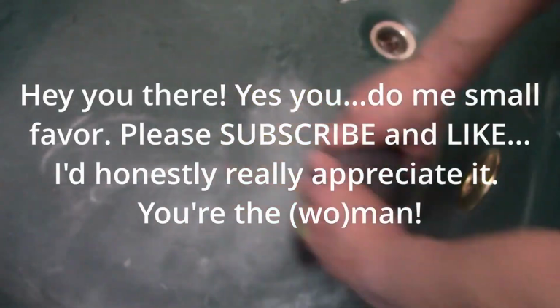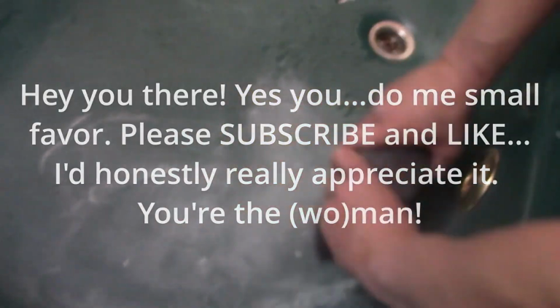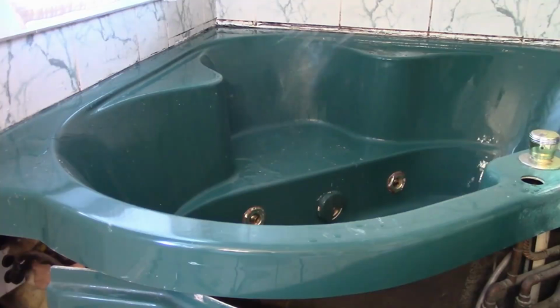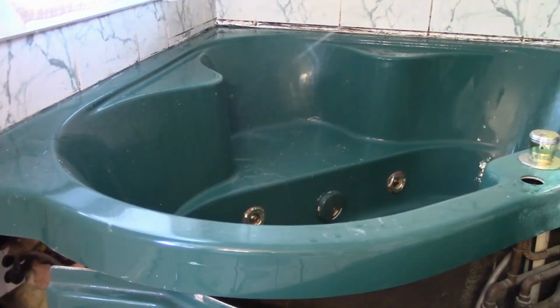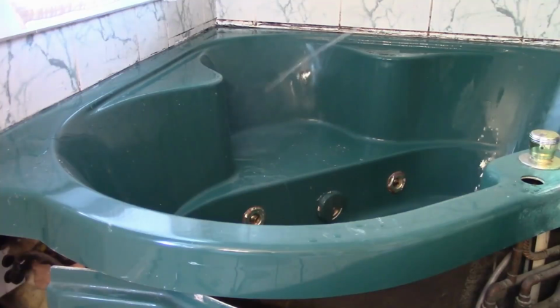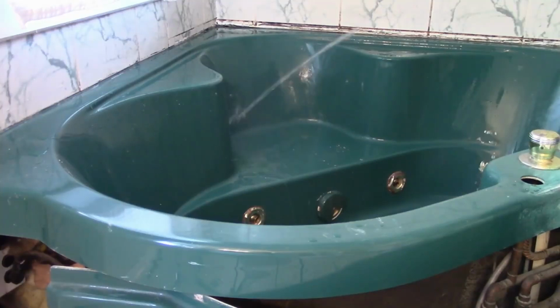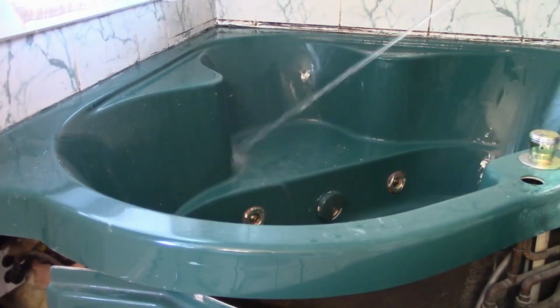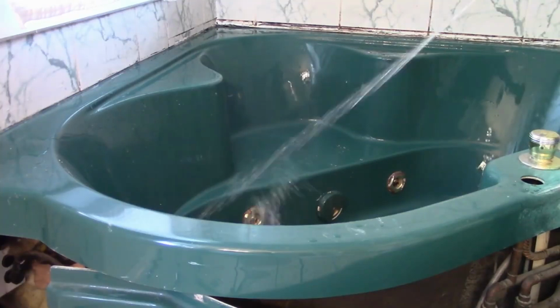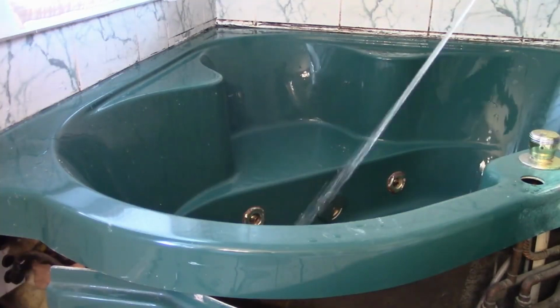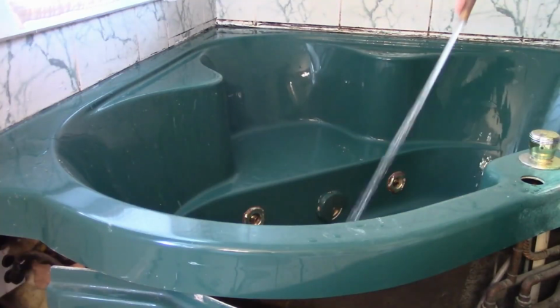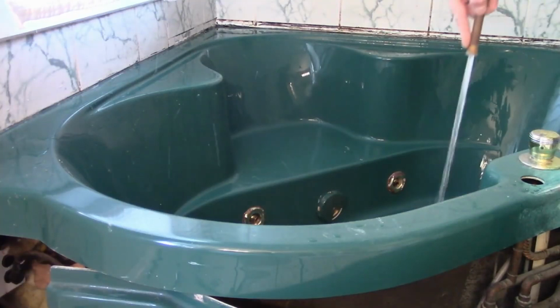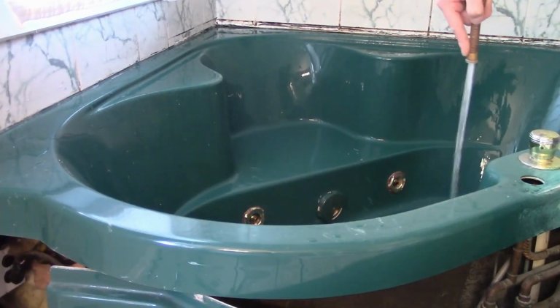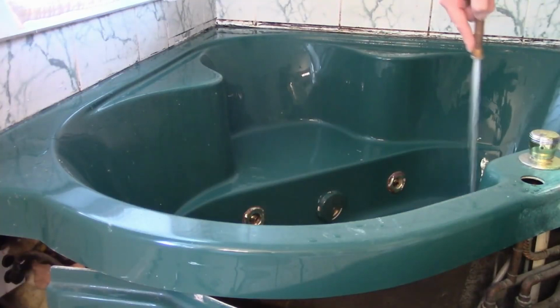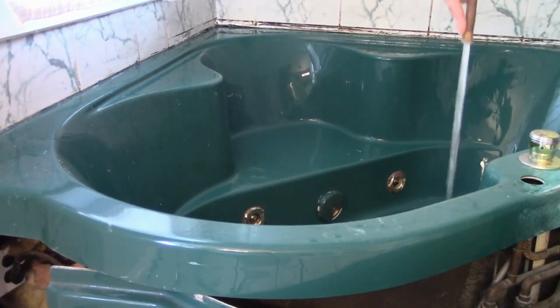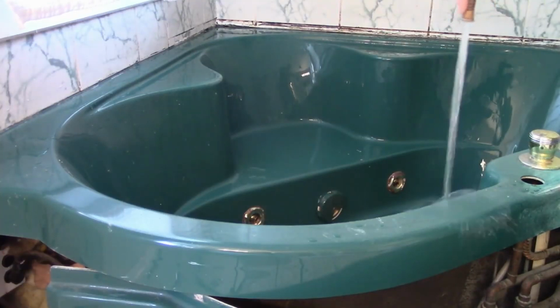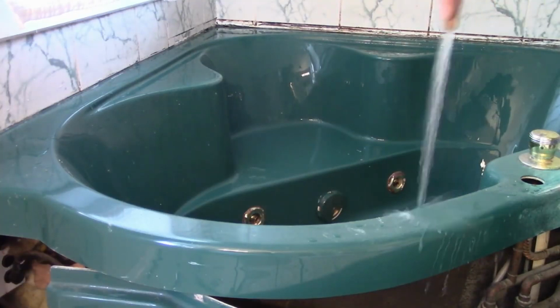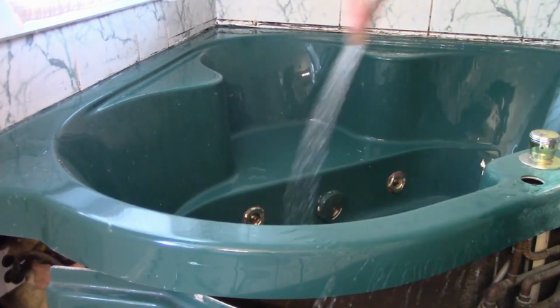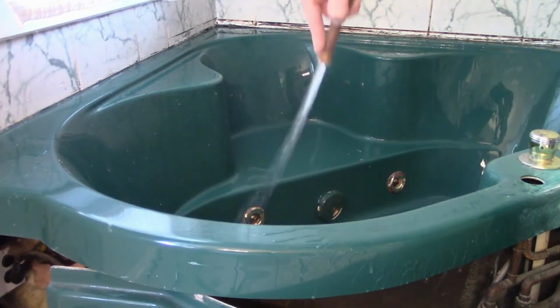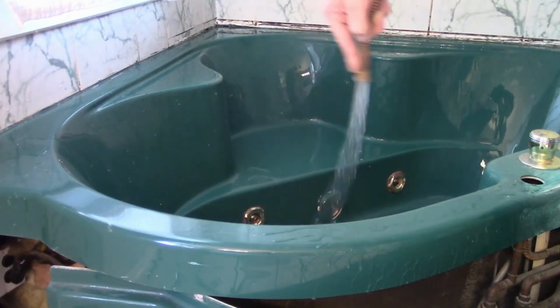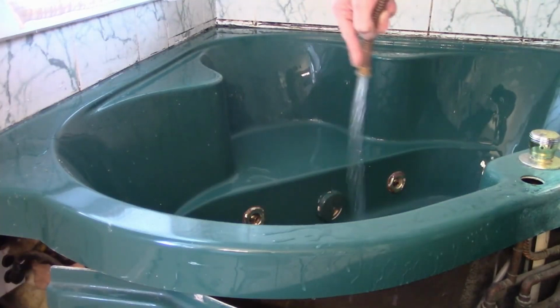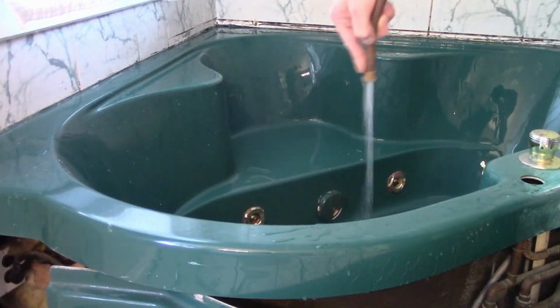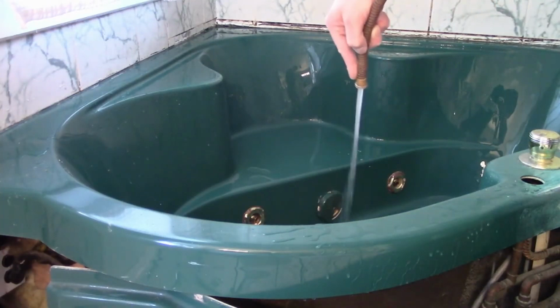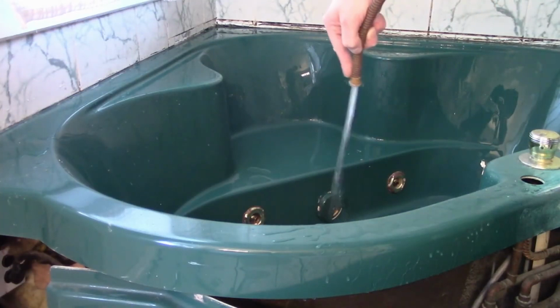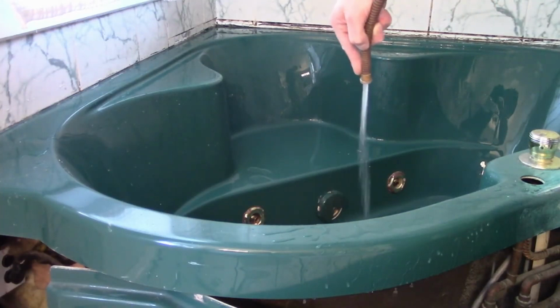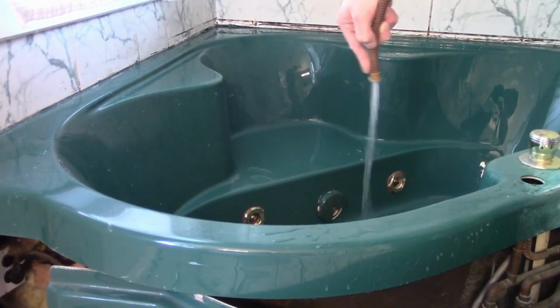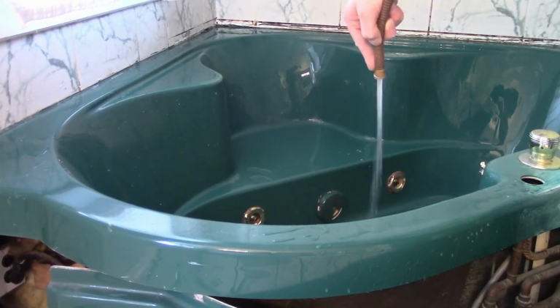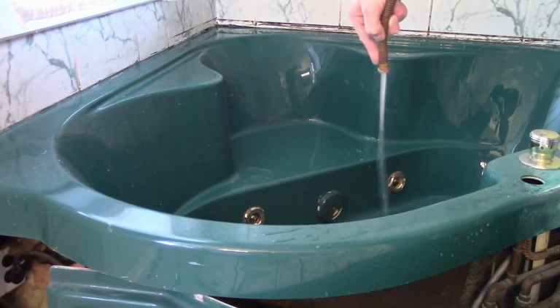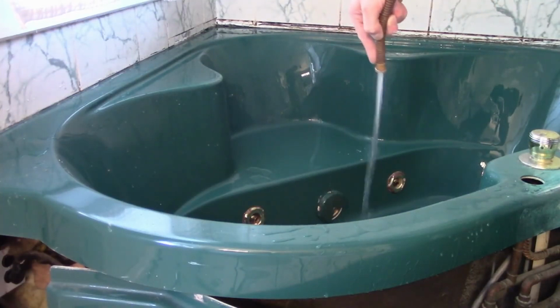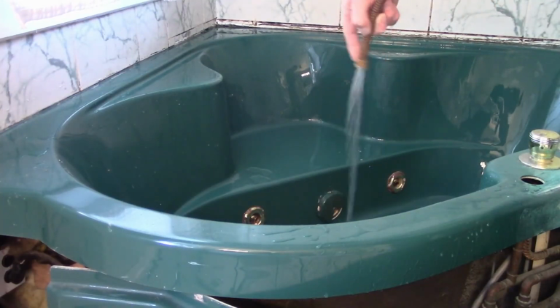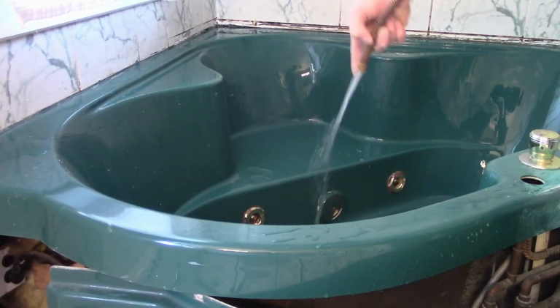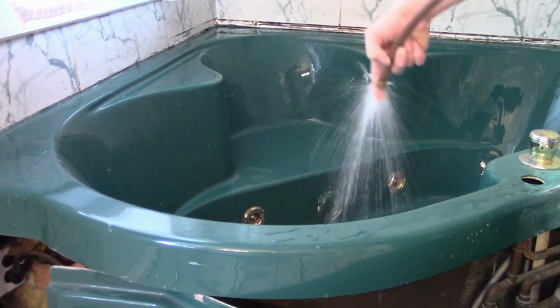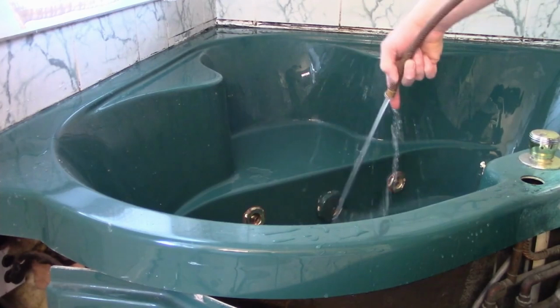After sanding, I took the hose from the sprayer that I'd already removed and hosed down all the dust from sanding.